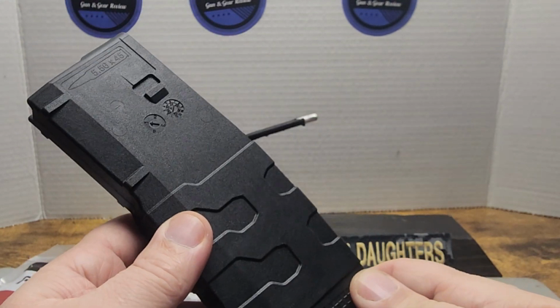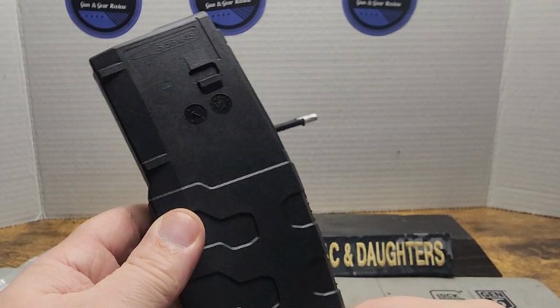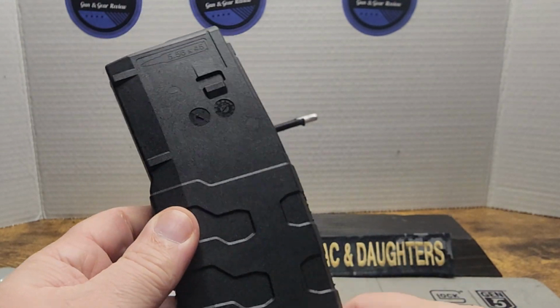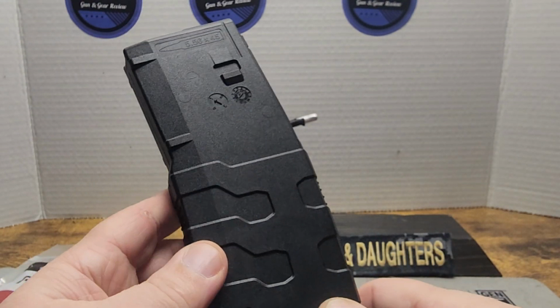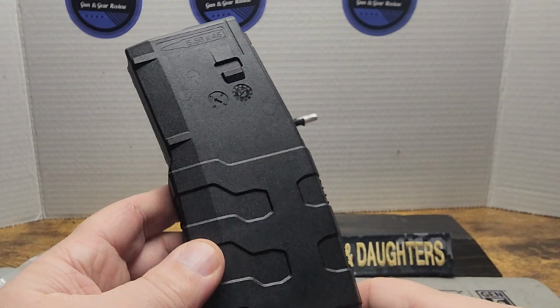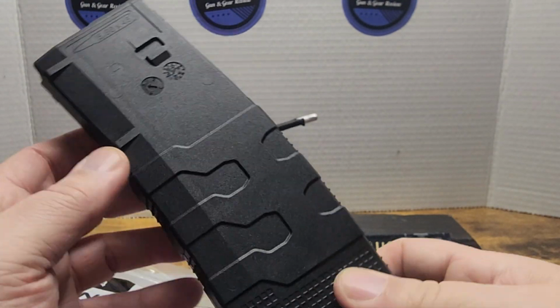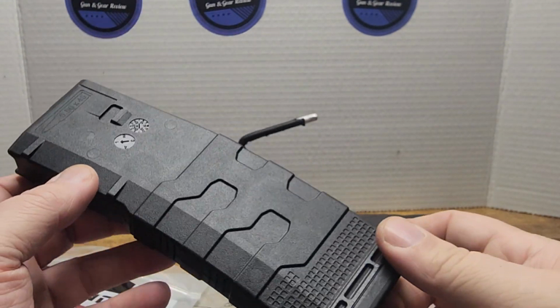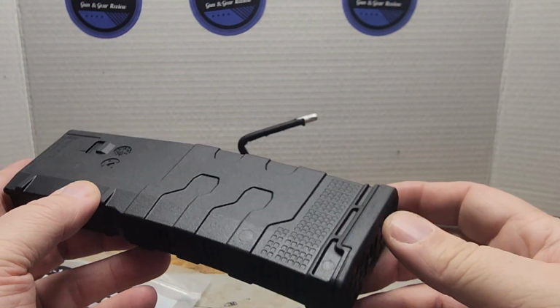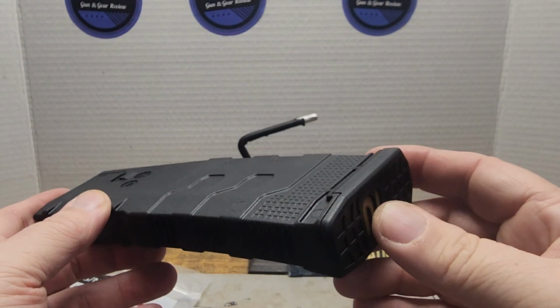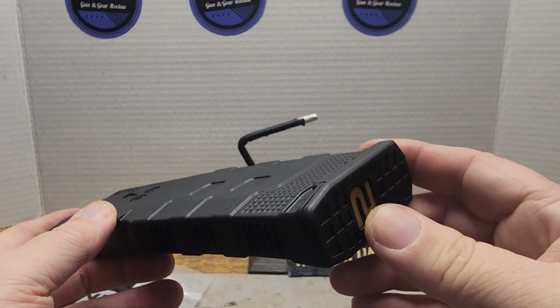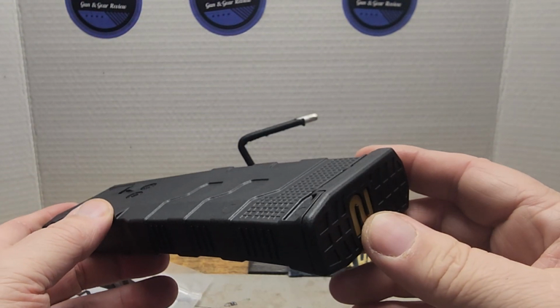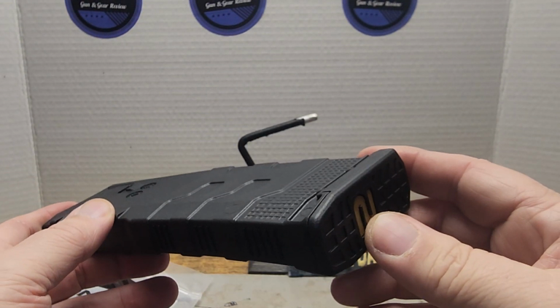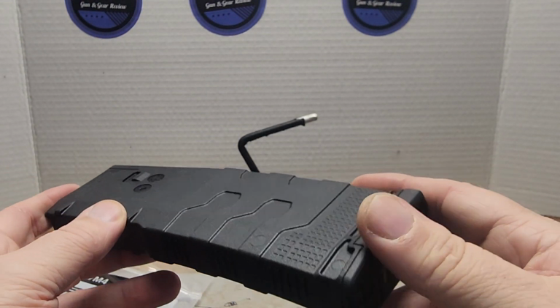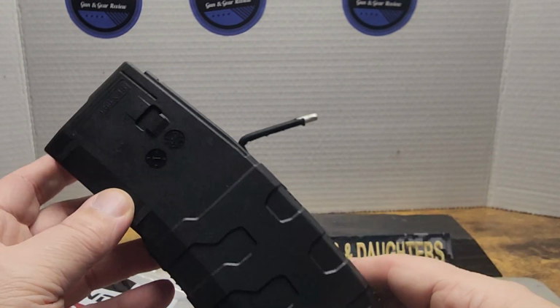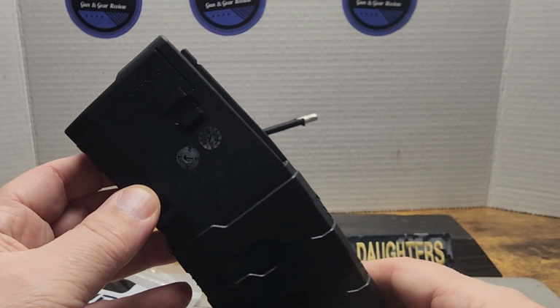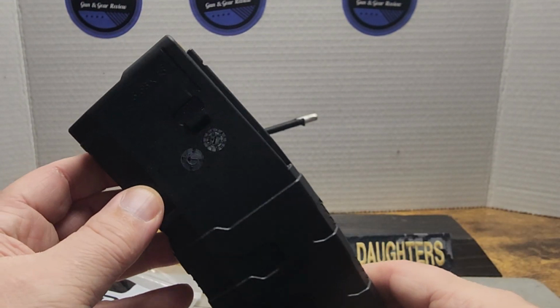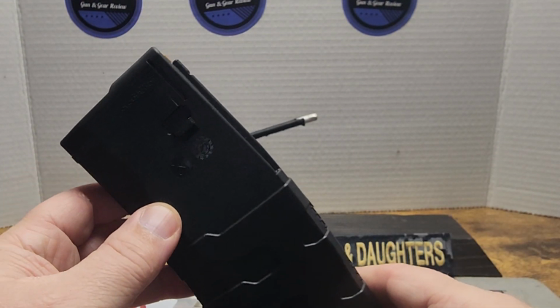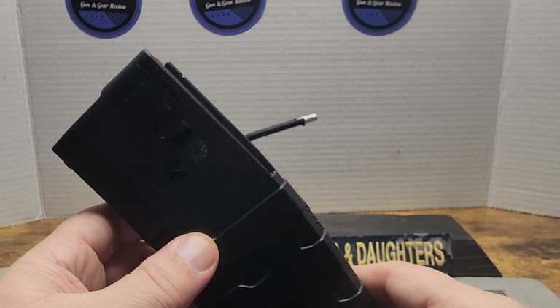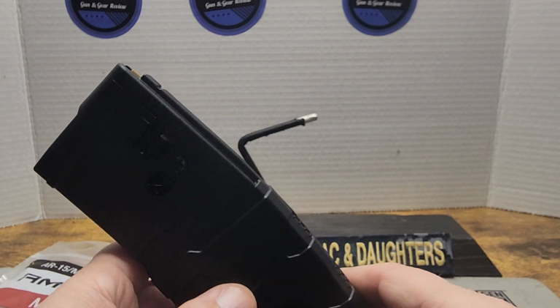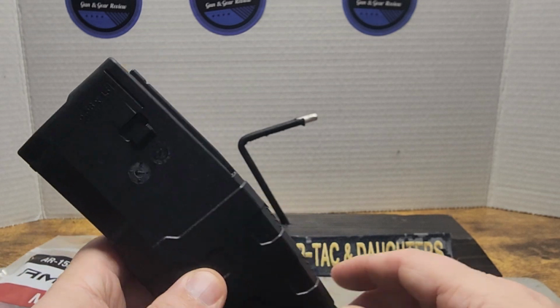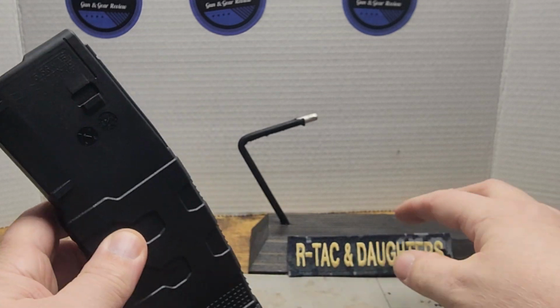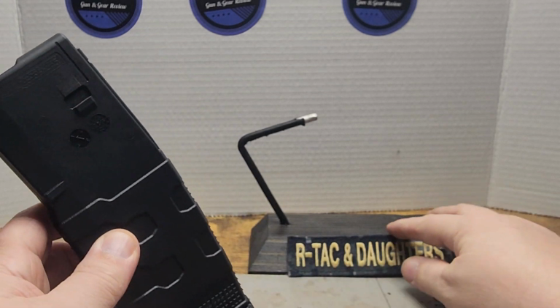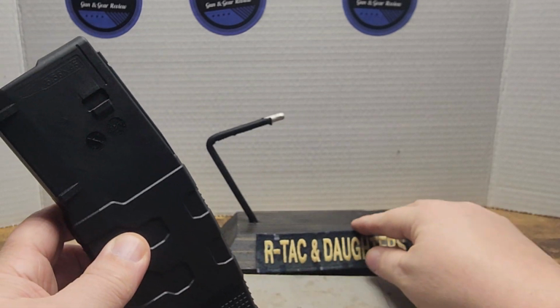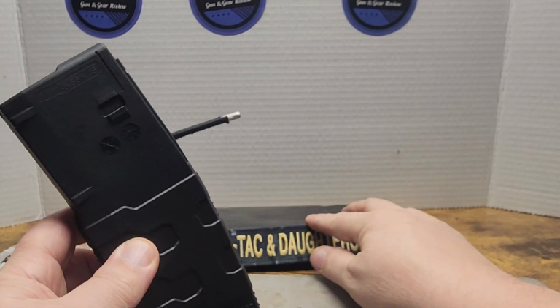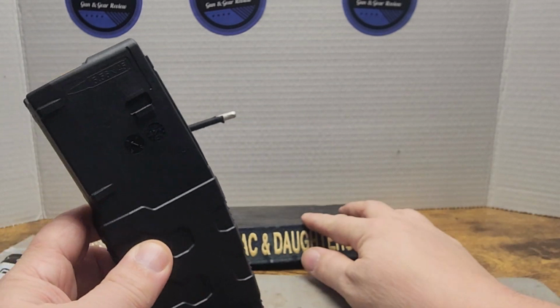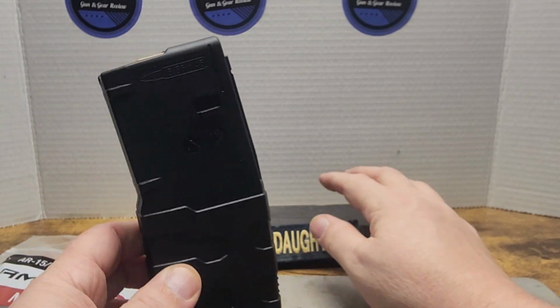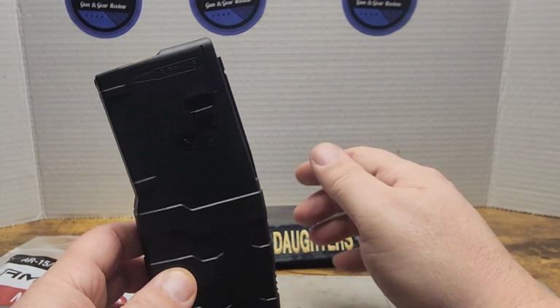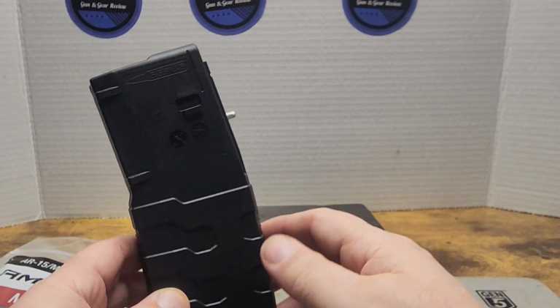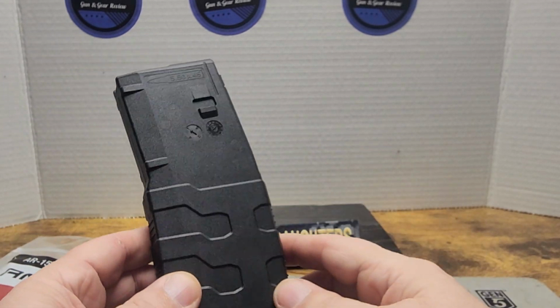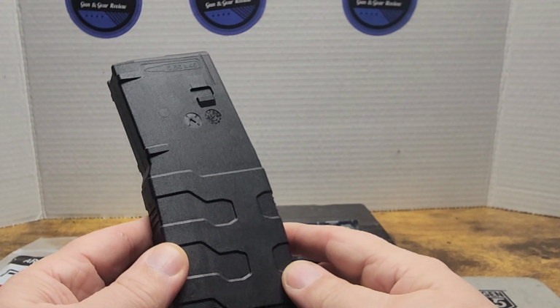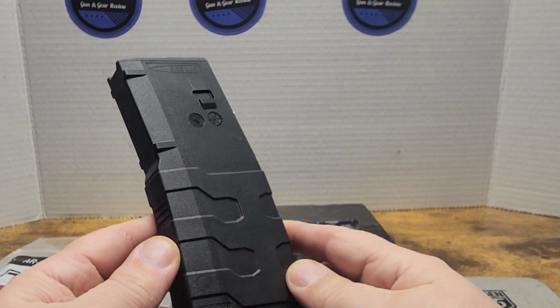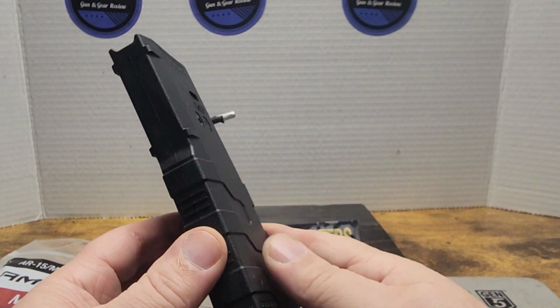You can even use them for 300 blackout. And, unknowingly, you can overcharge them.